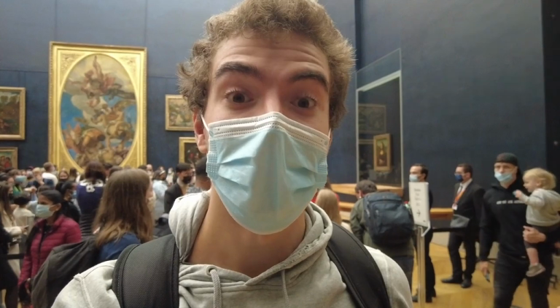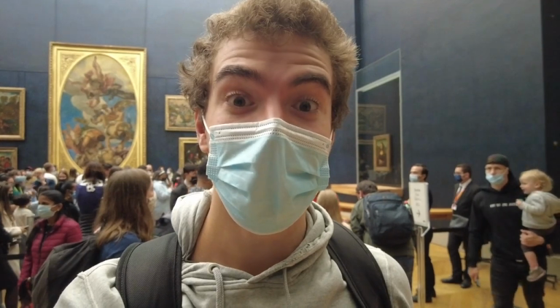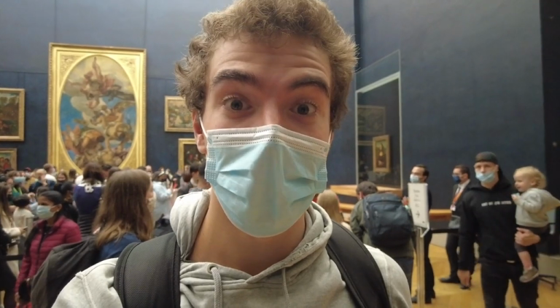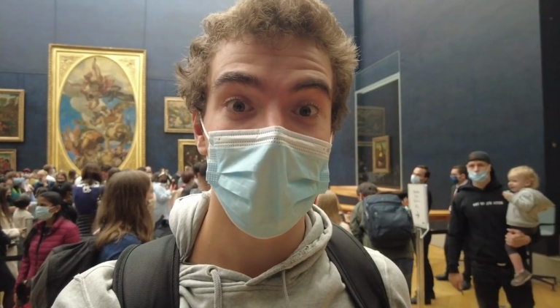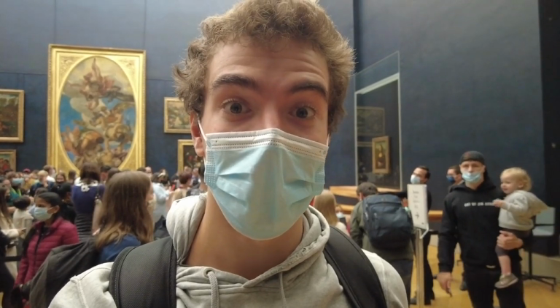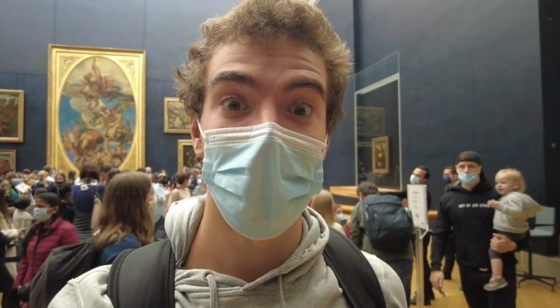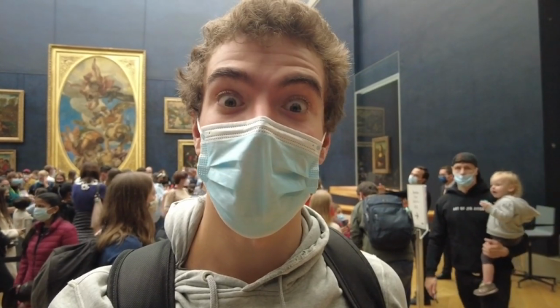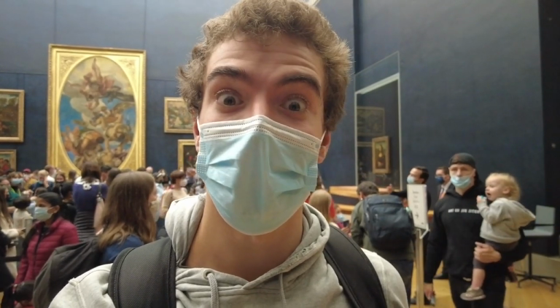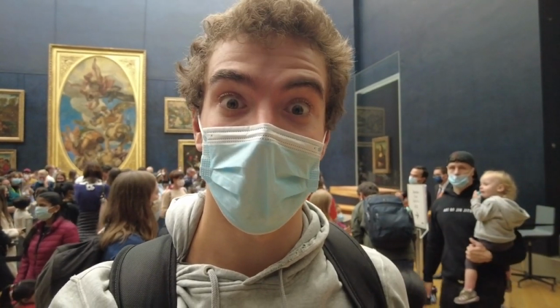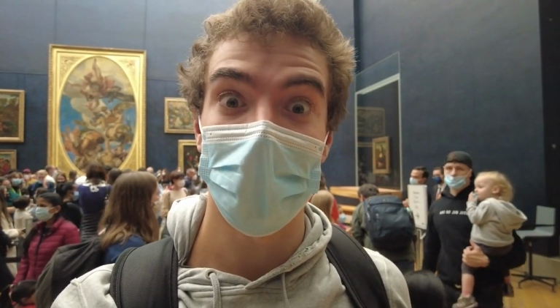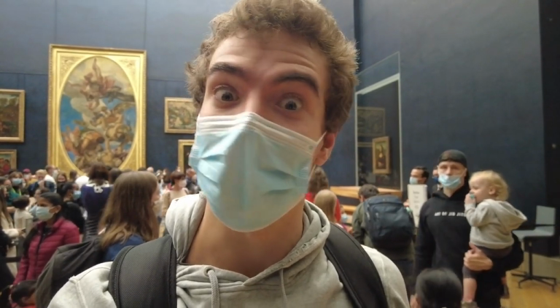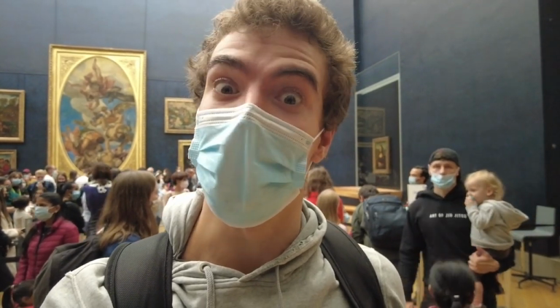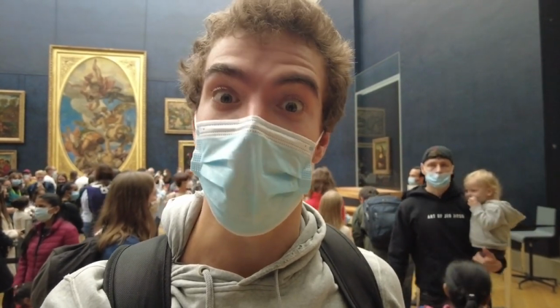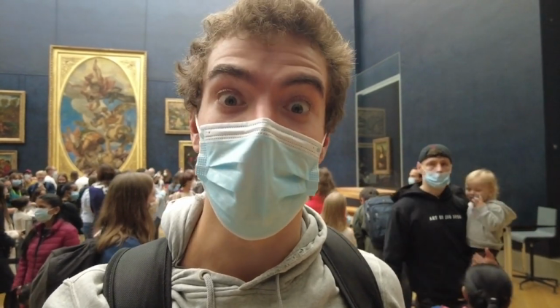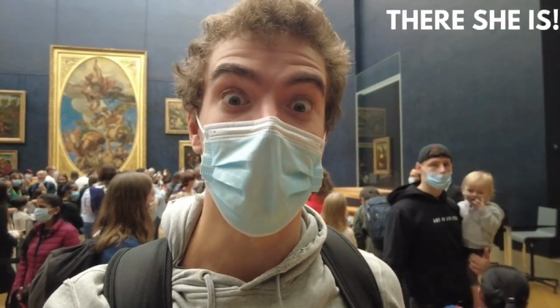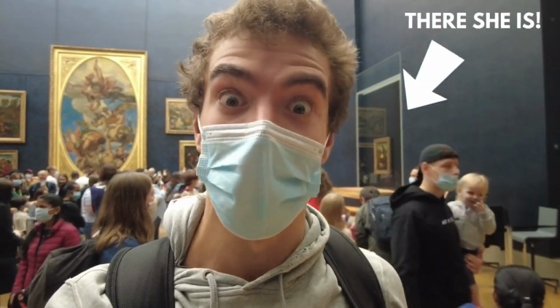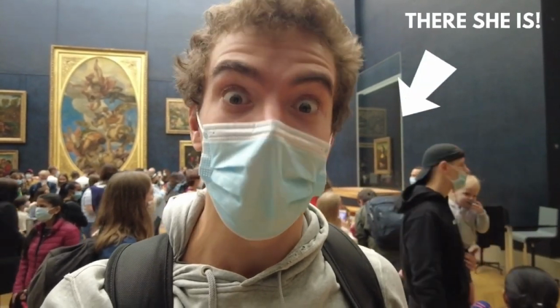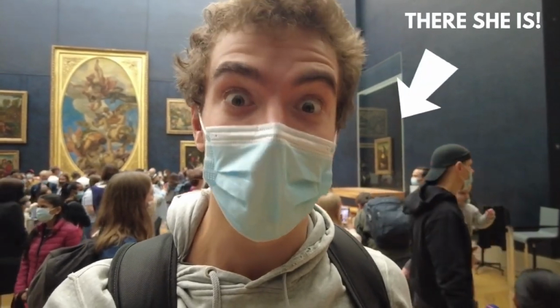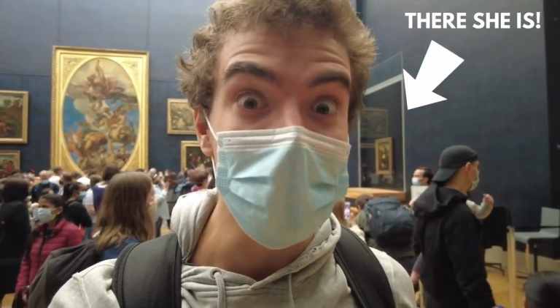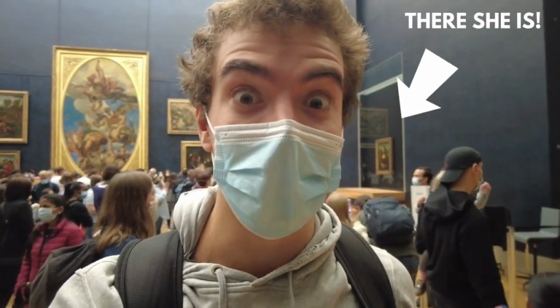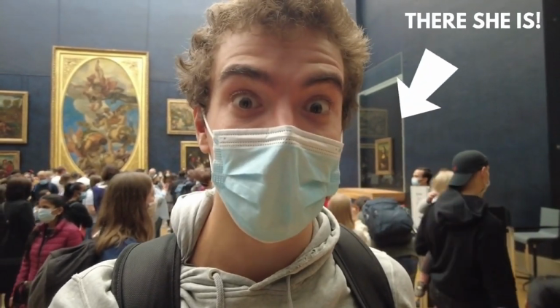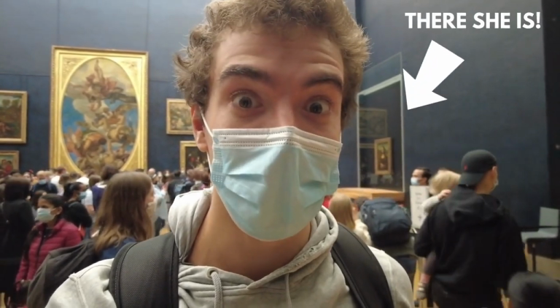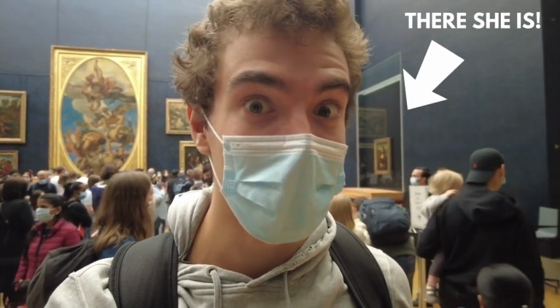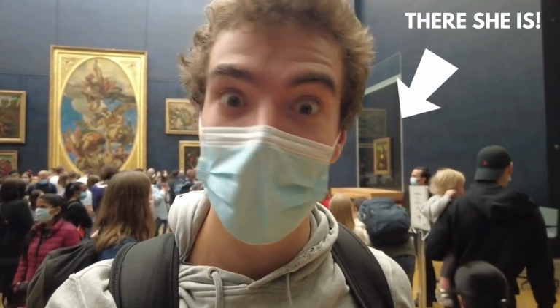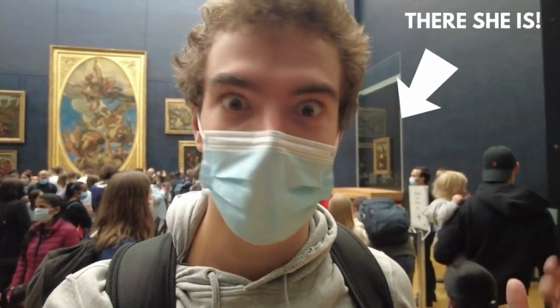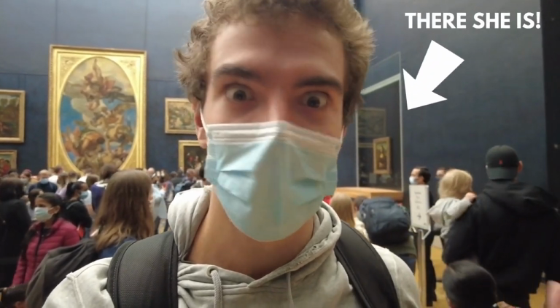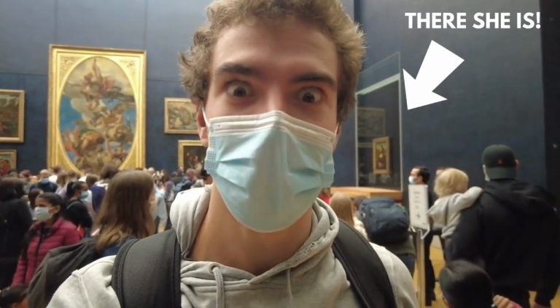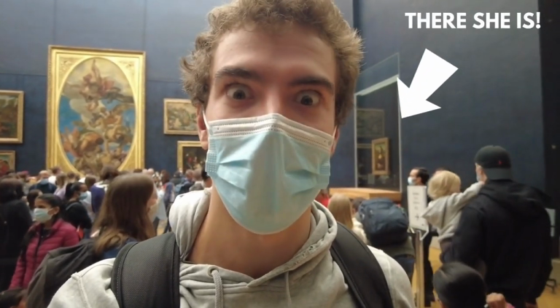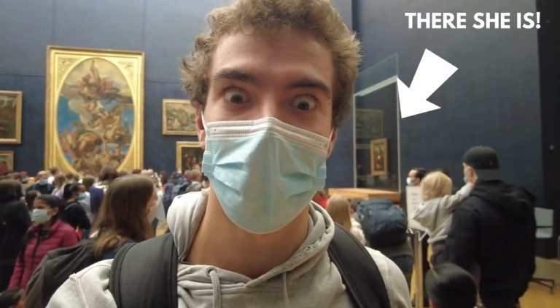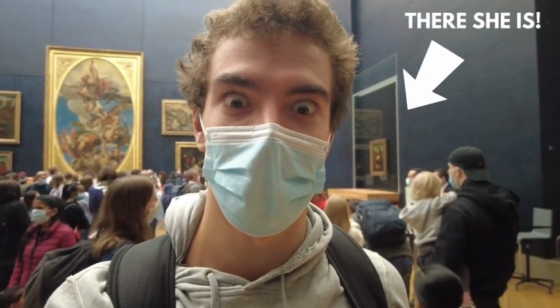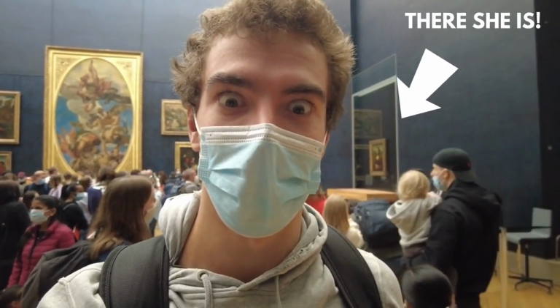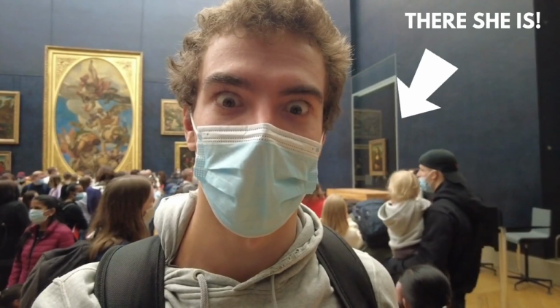It is so insane to be standing in the same room as the Mona Lisa, one of the most famous paintings in the world.